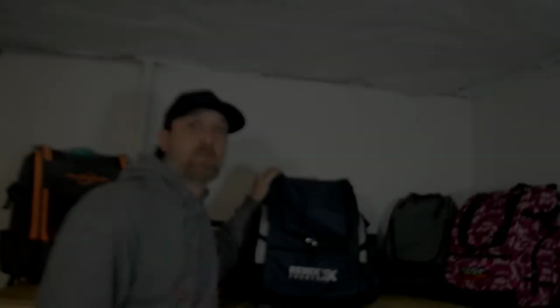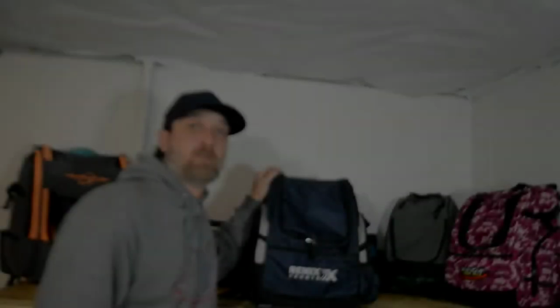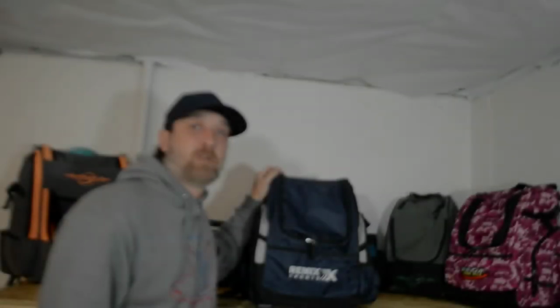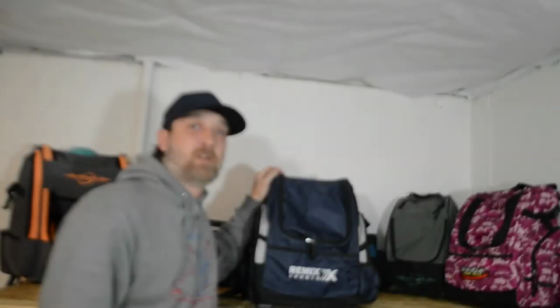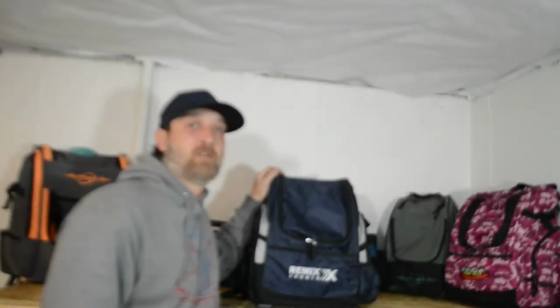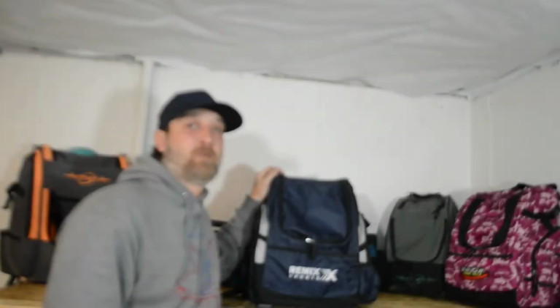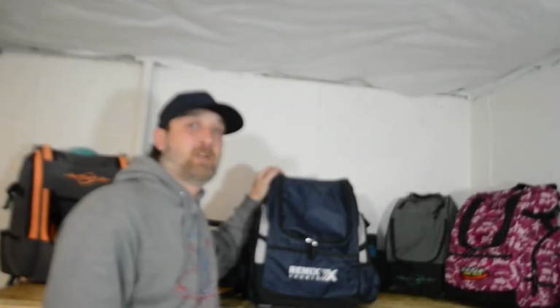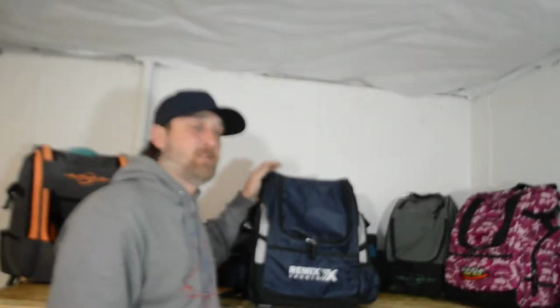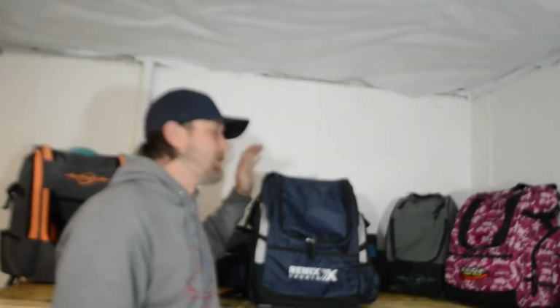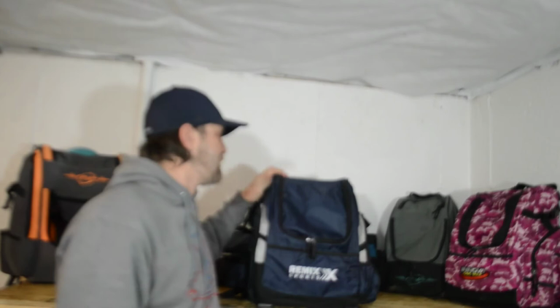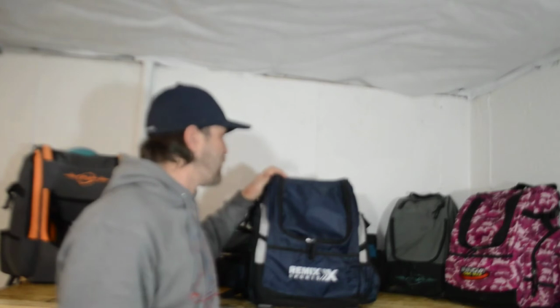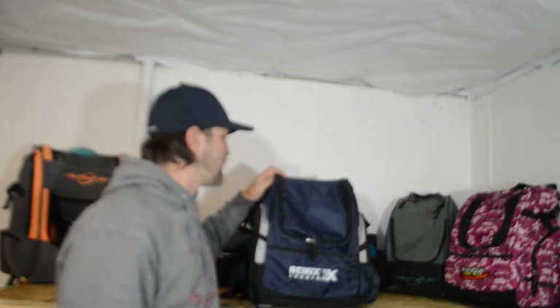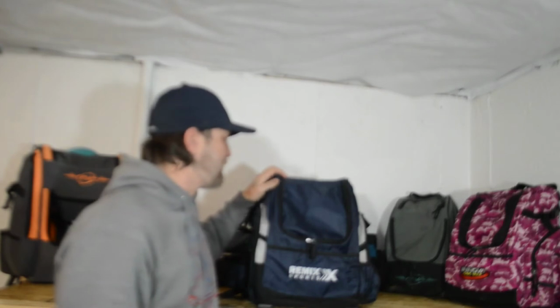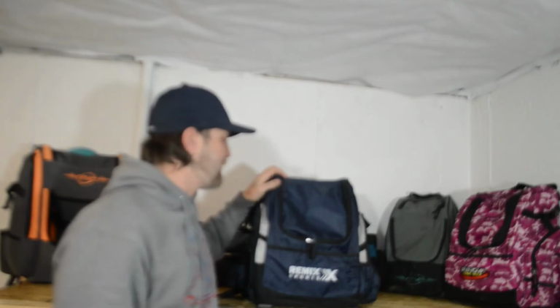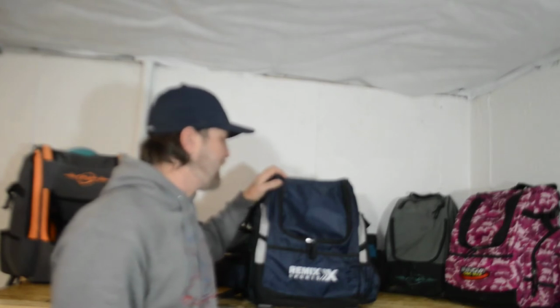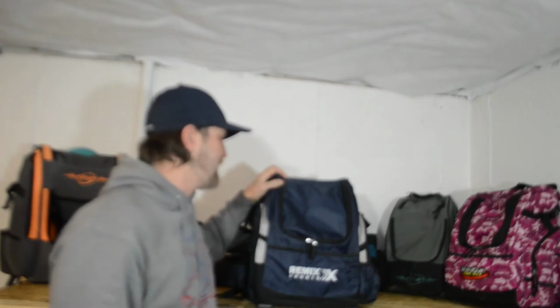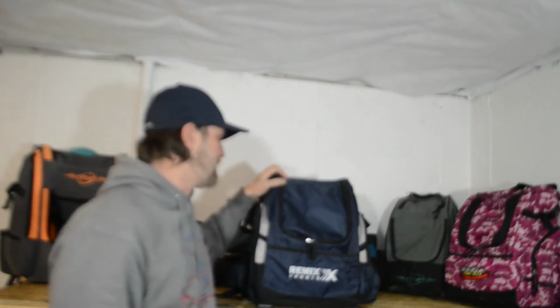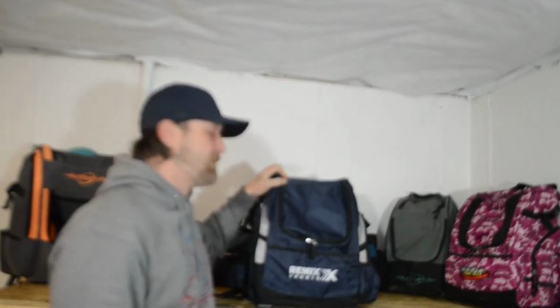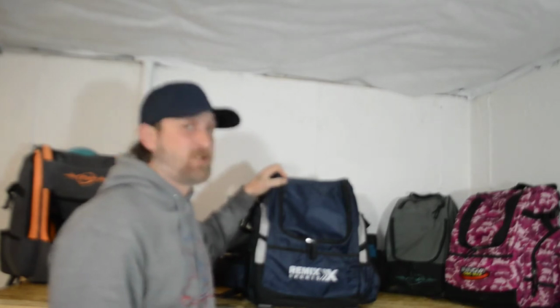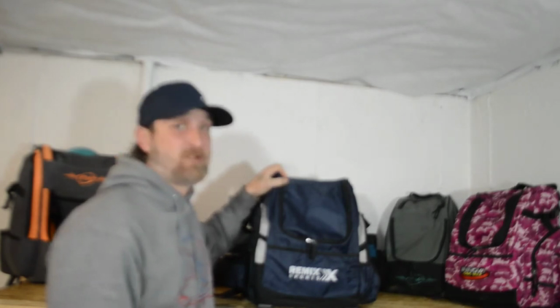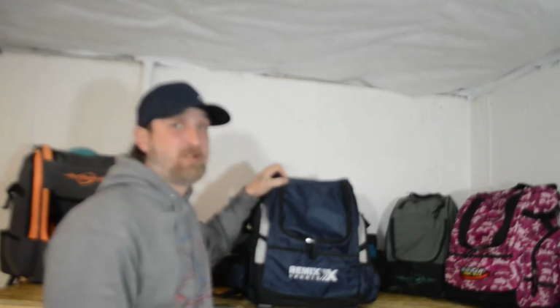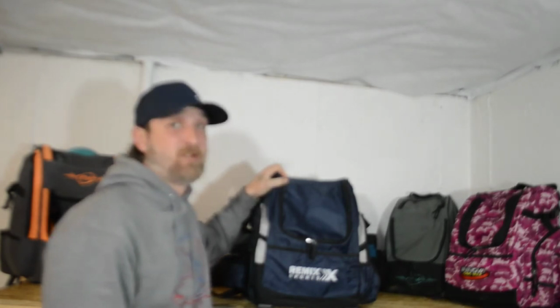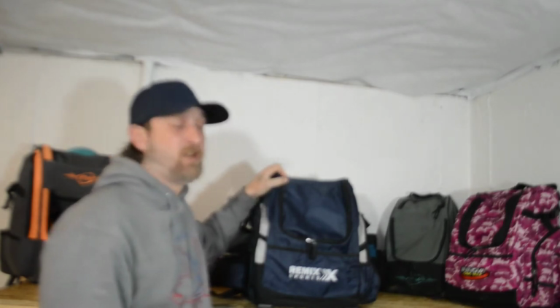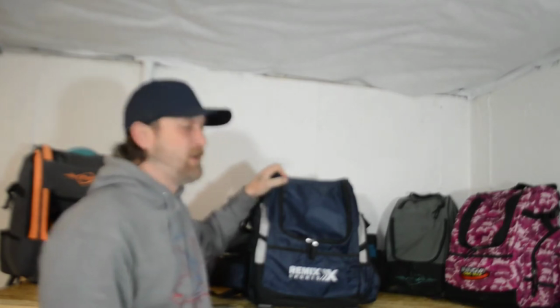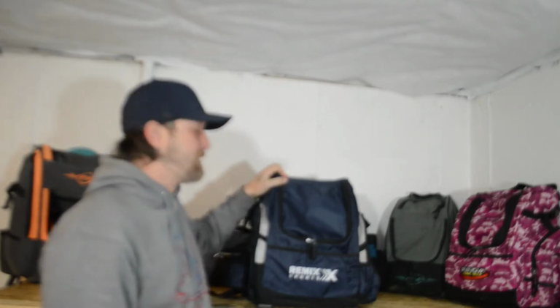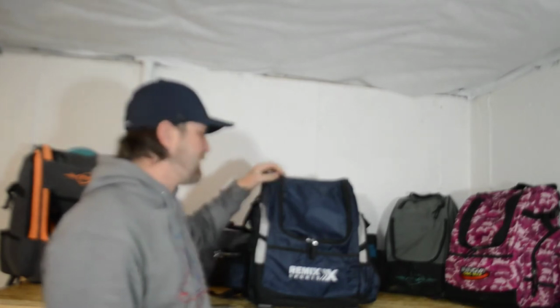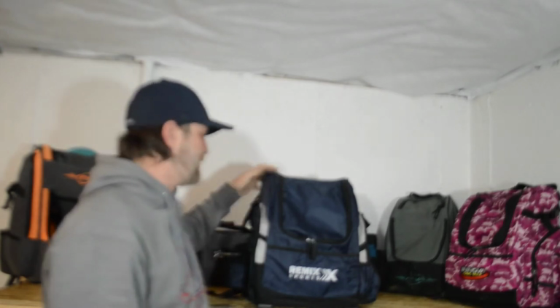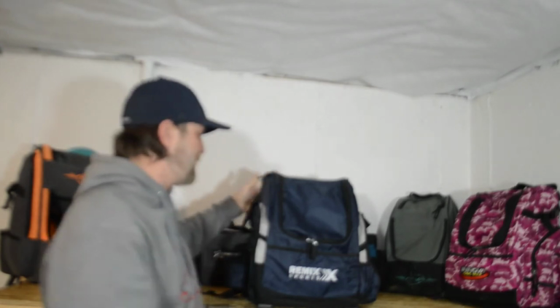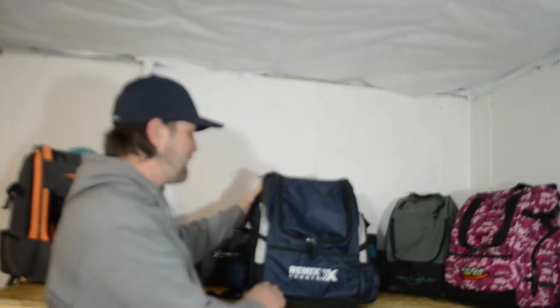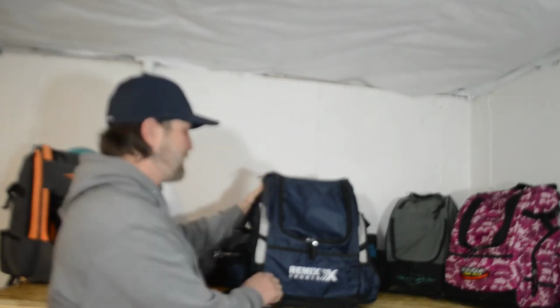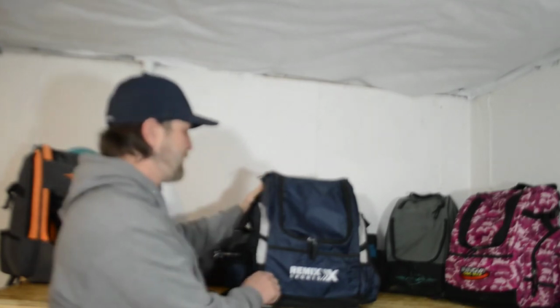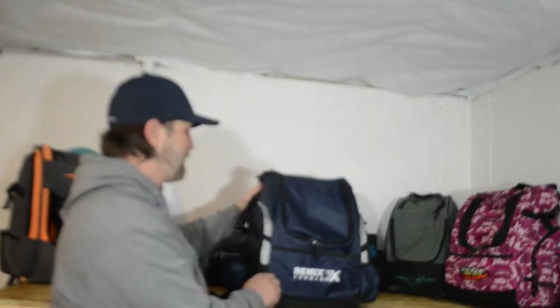Now we've got the supports all in the bag. It's much sturdier and stands up all on its own.